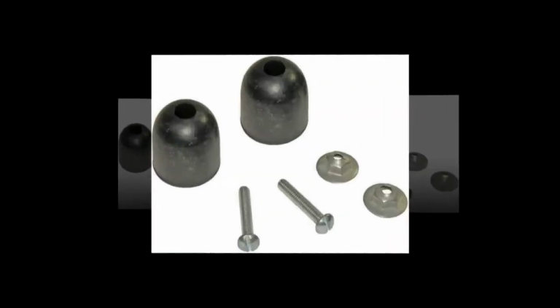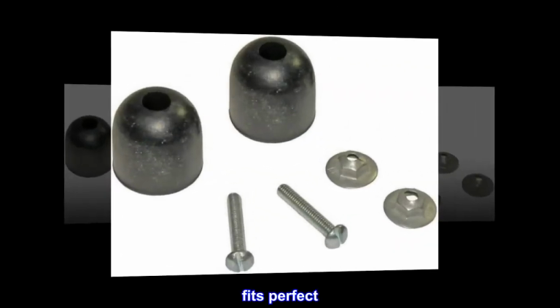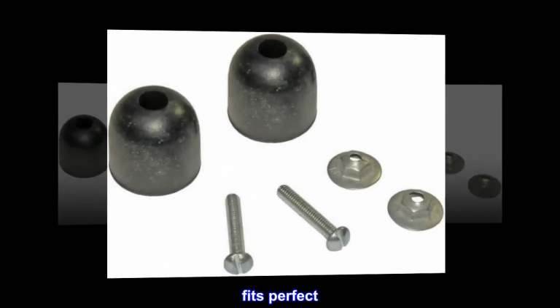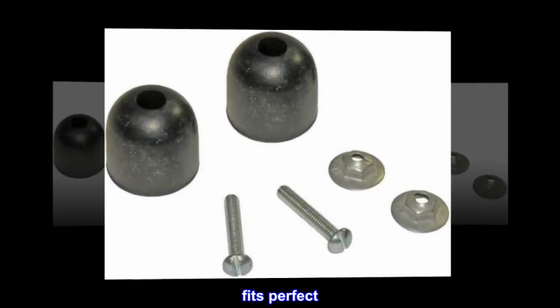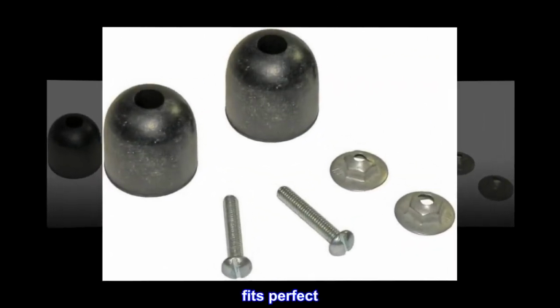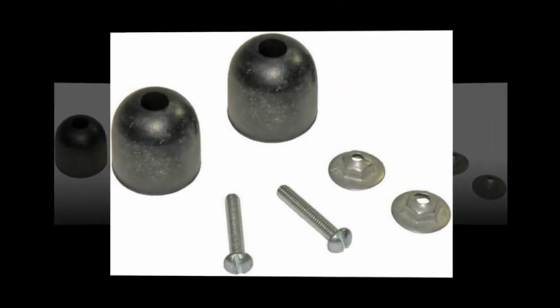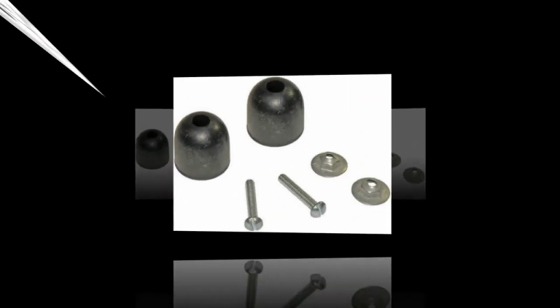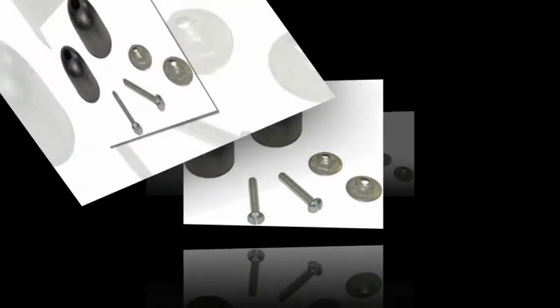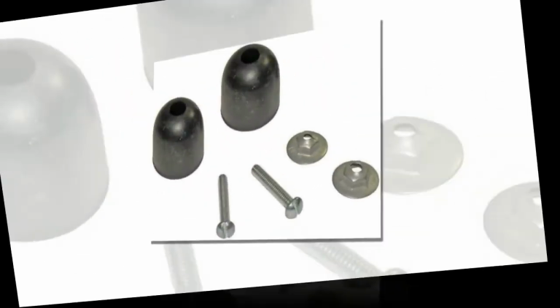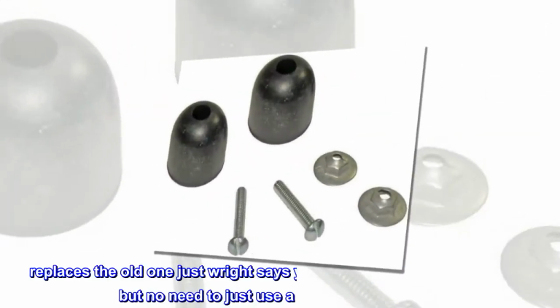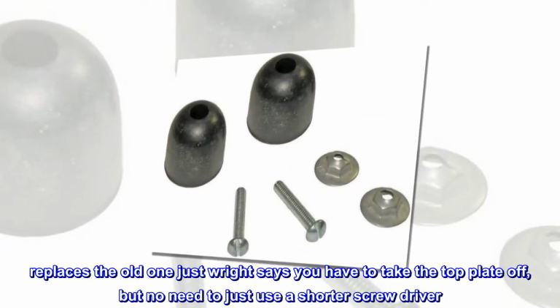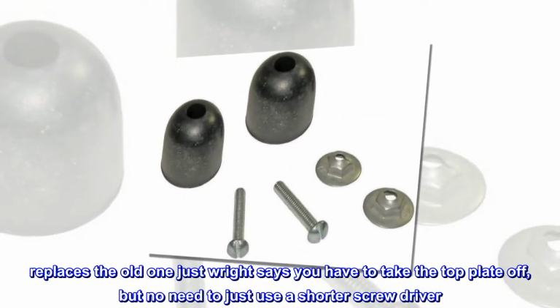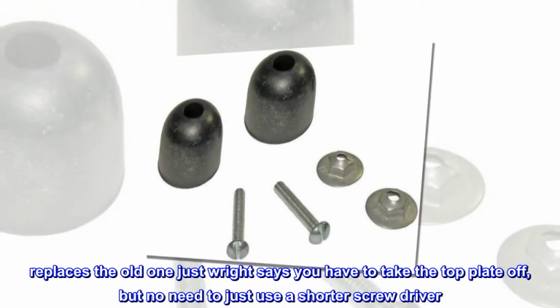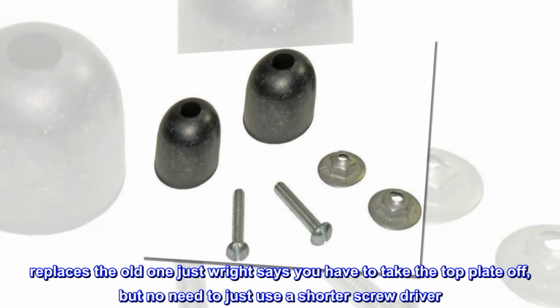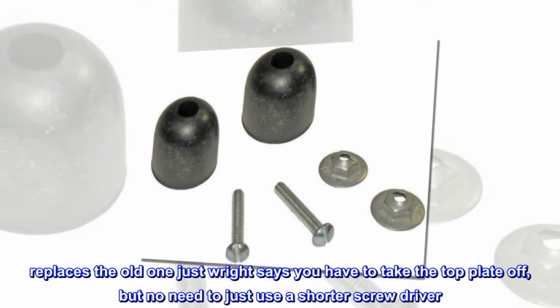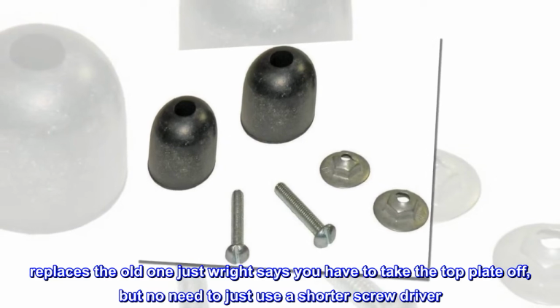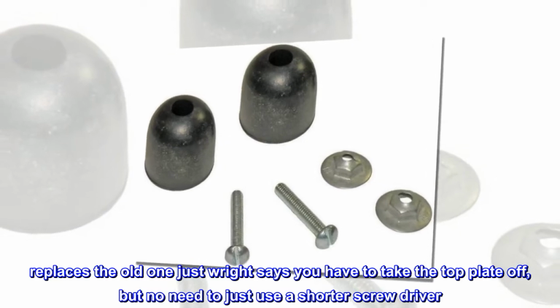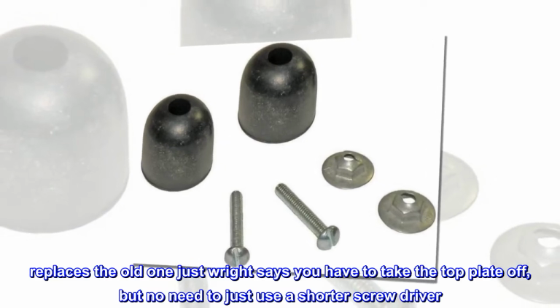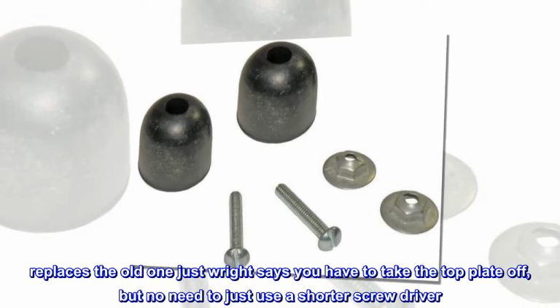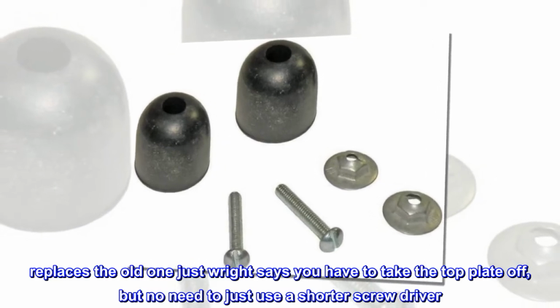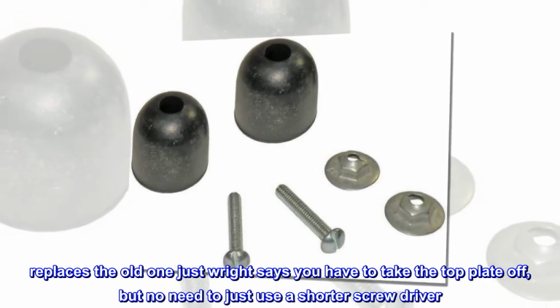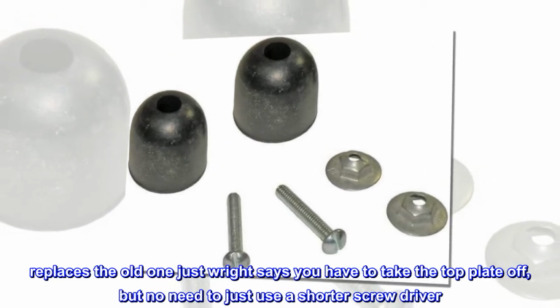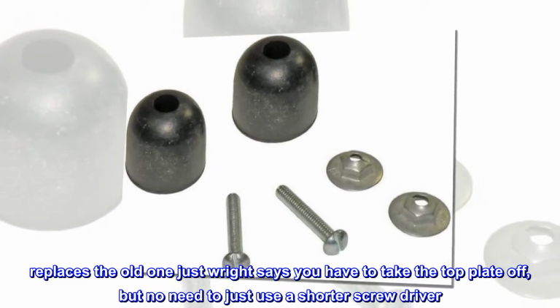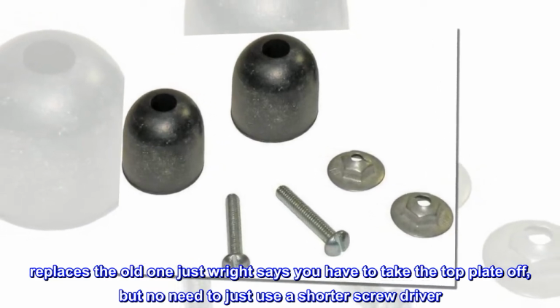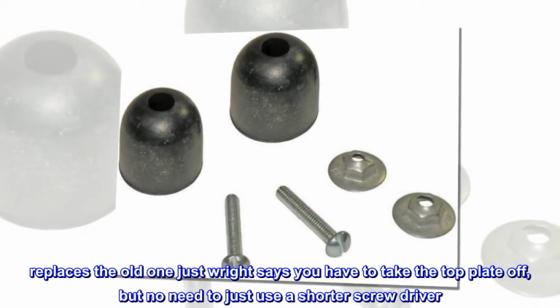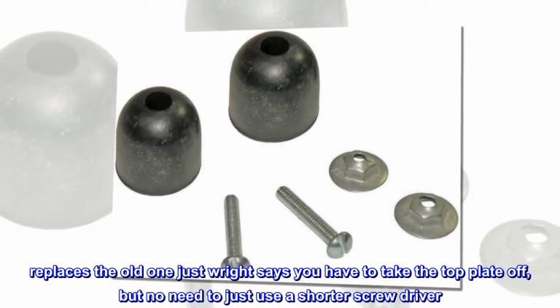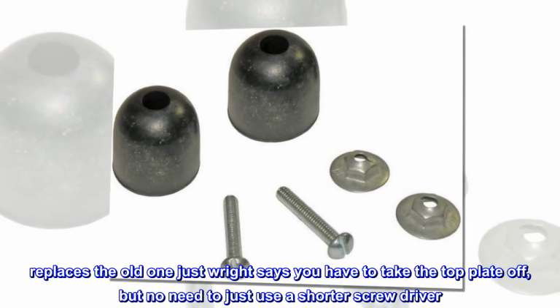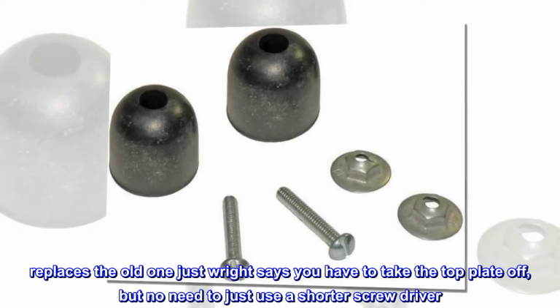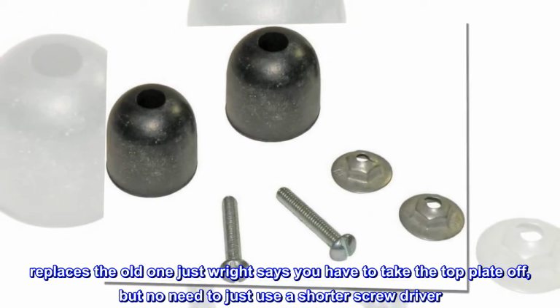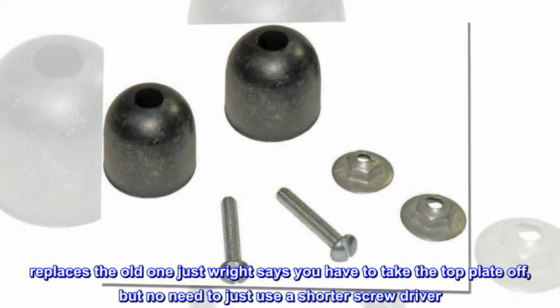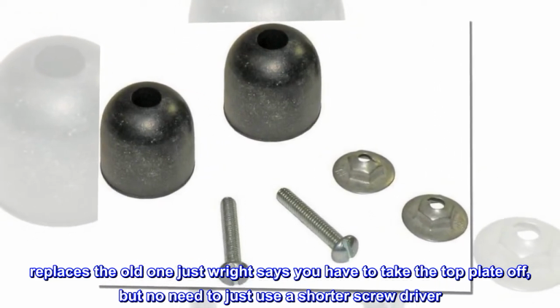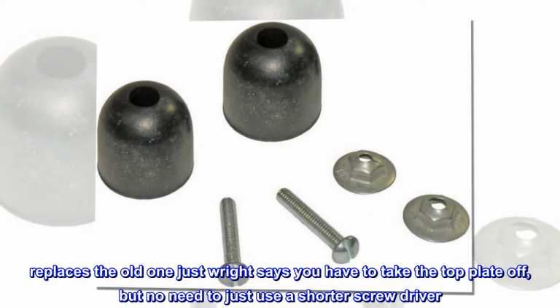Fits perfect. Replaces the old one just right. Says you have to take the top plate off, but no need to — just use a shorter screwdriver.